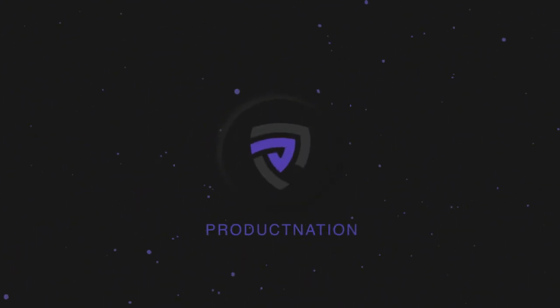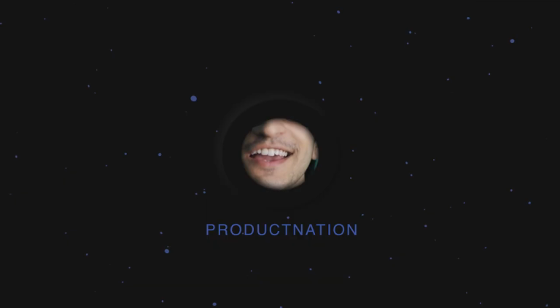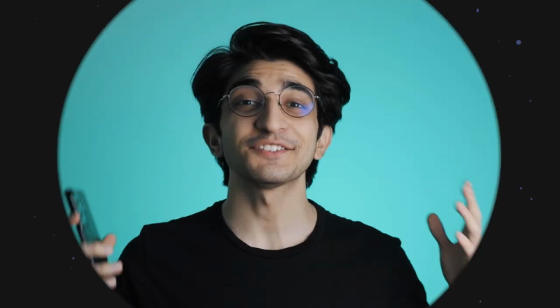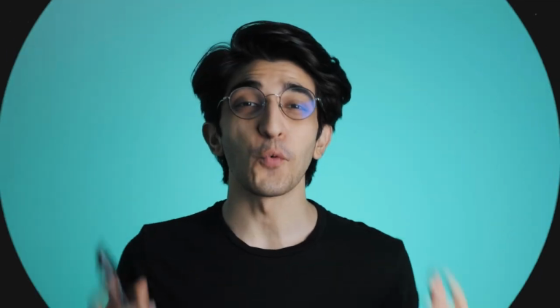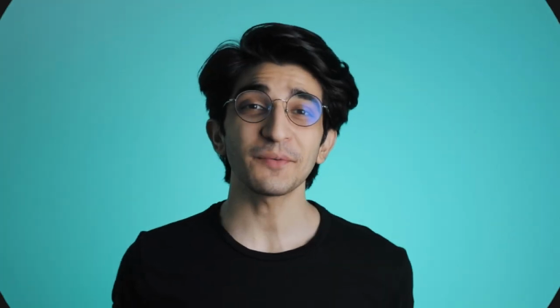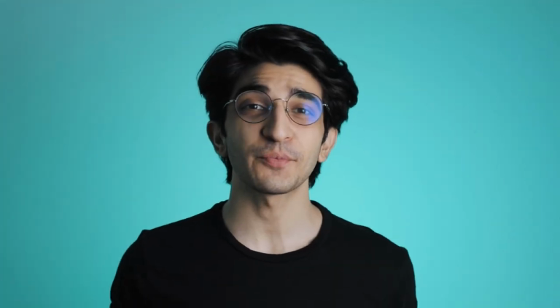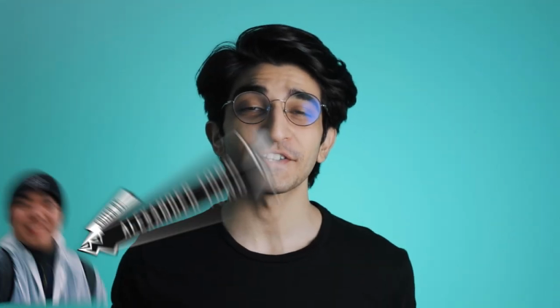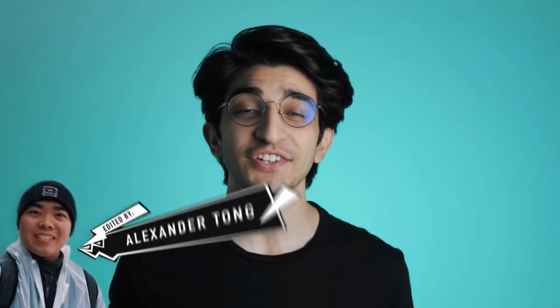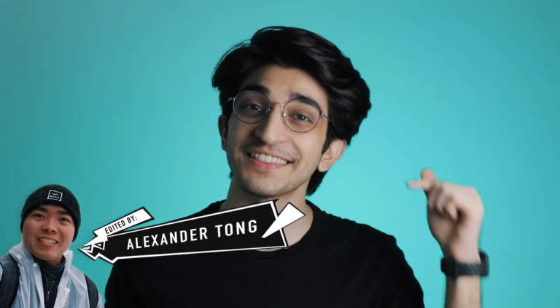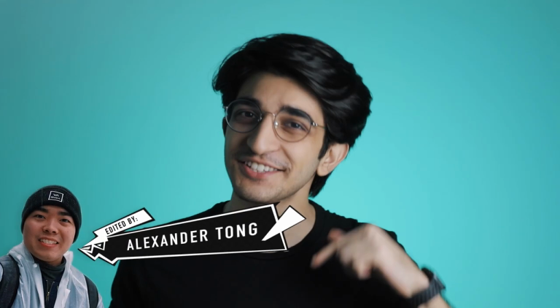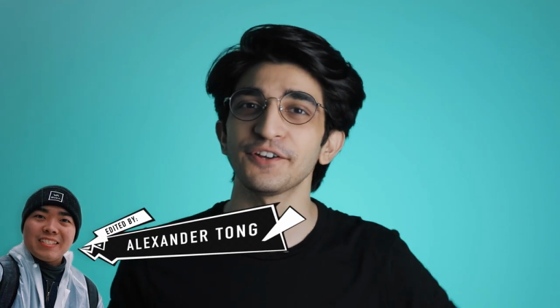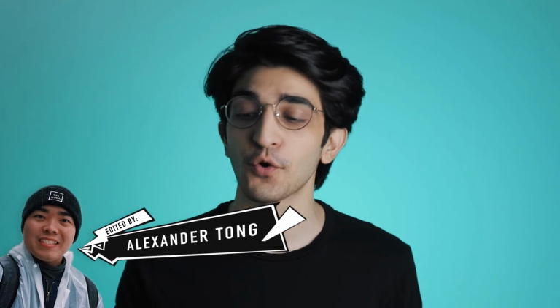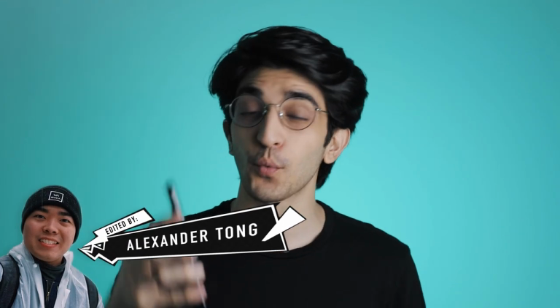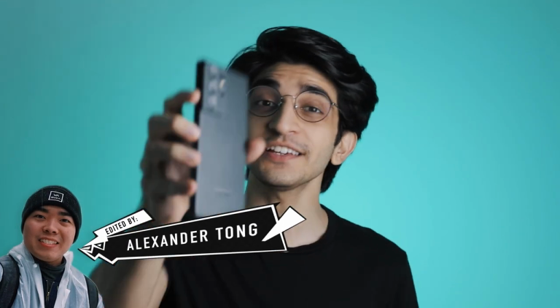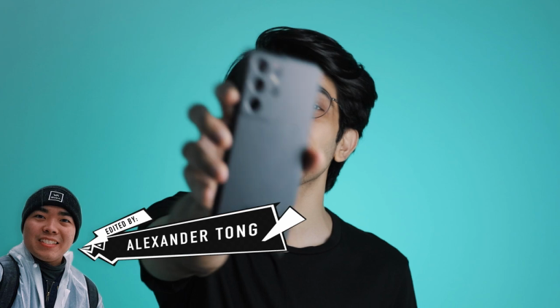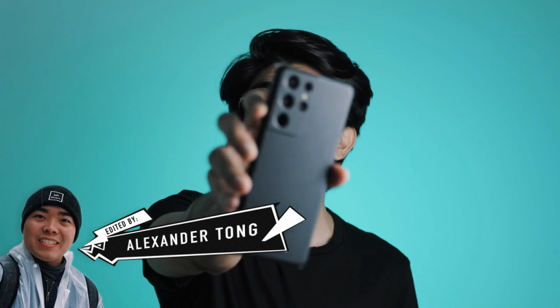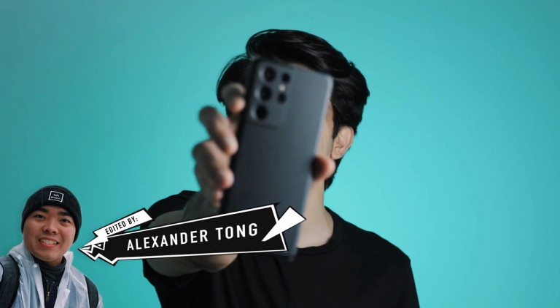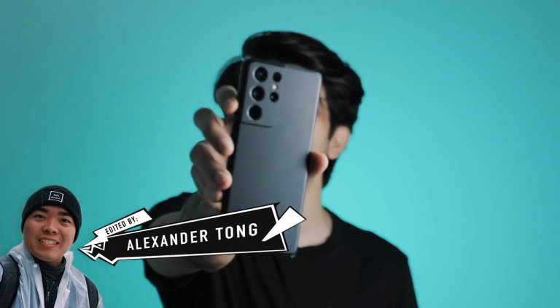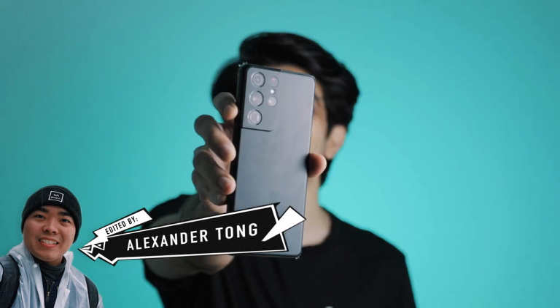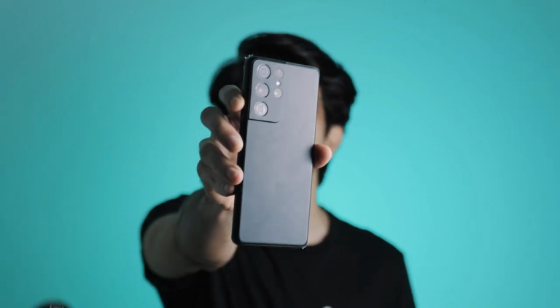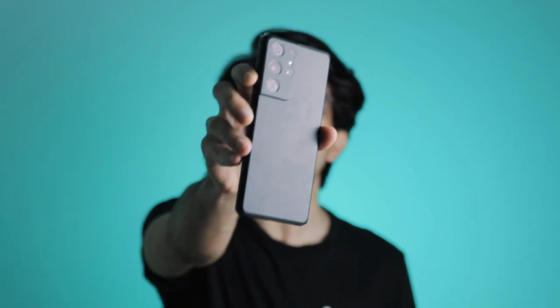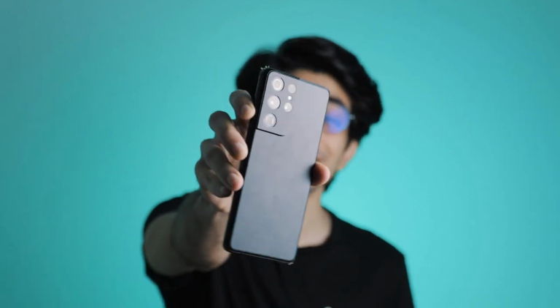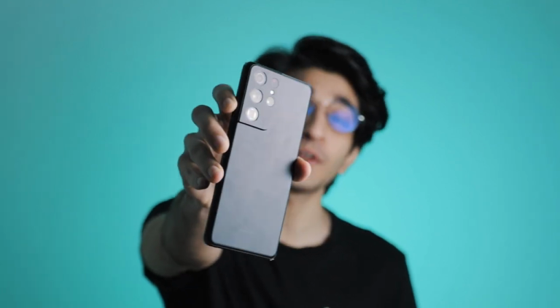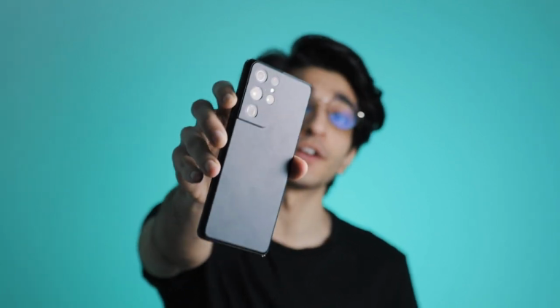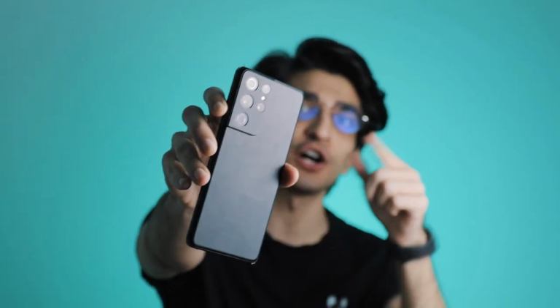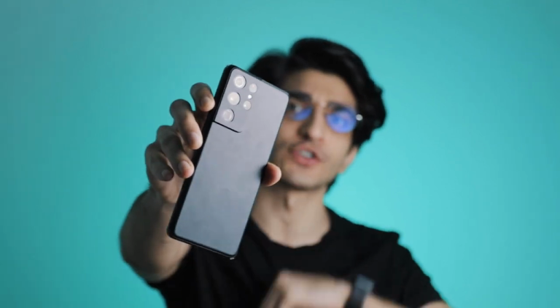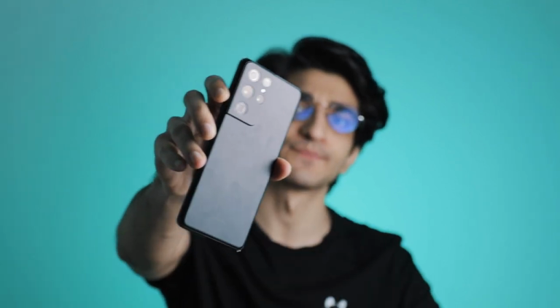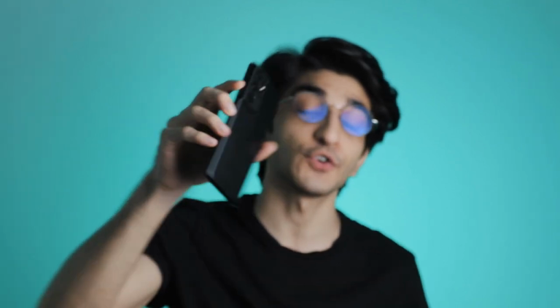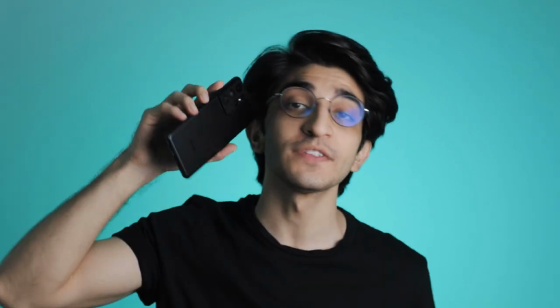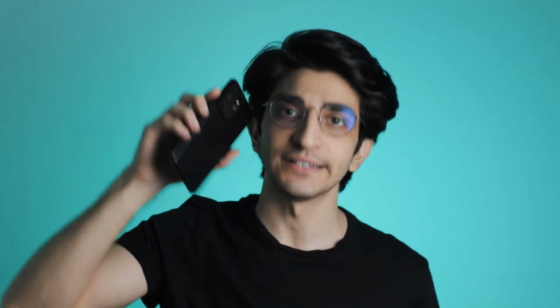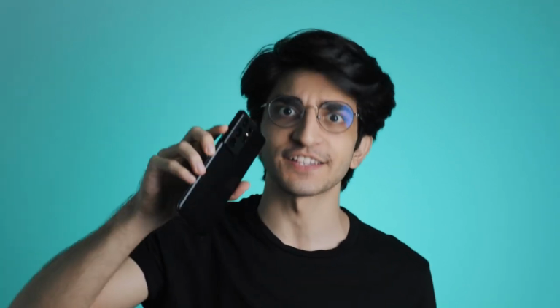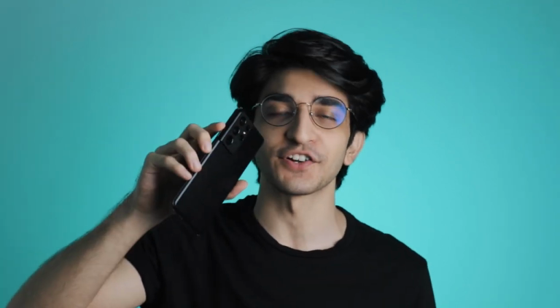Hey guys, welcome back to Product Nation and in this video we're taking a look at the Samsung Galaxy S21 Ultra. So let's get started.